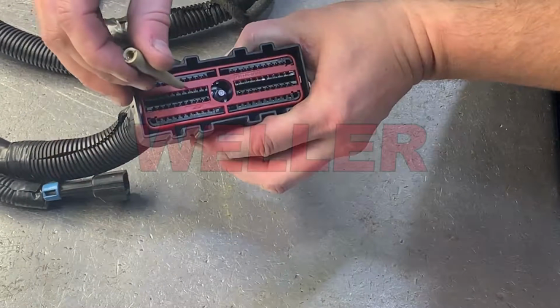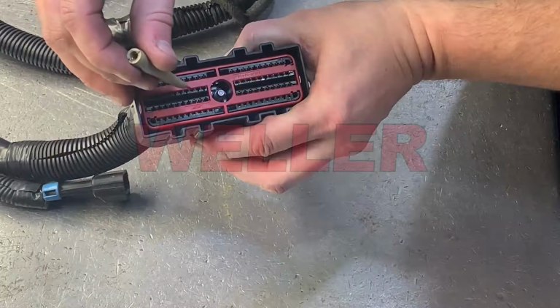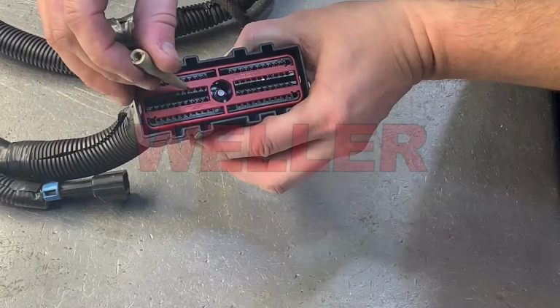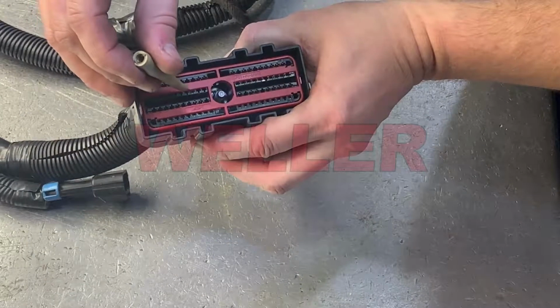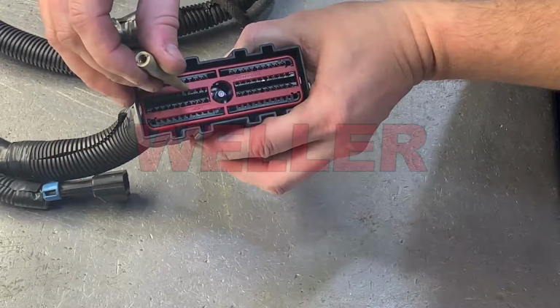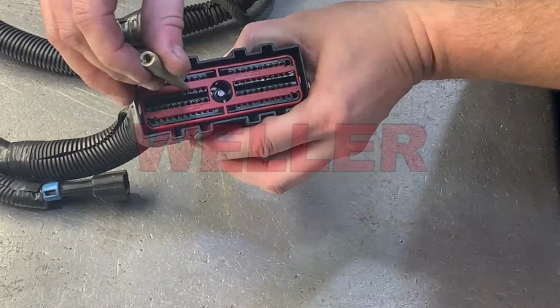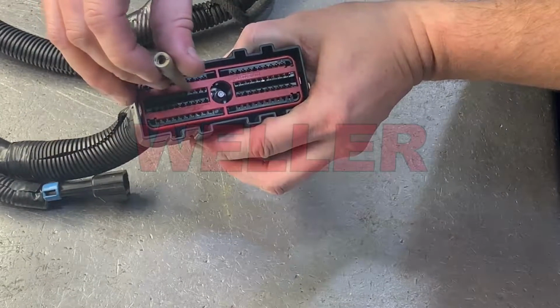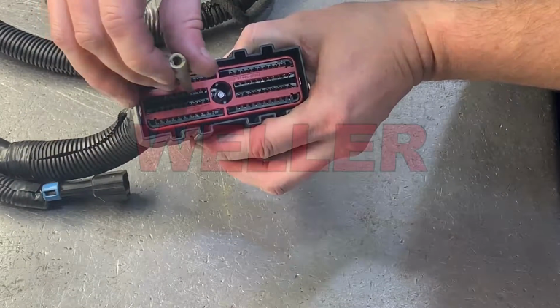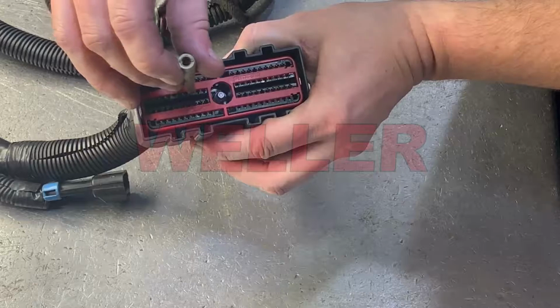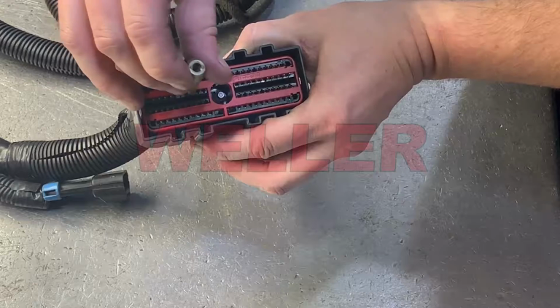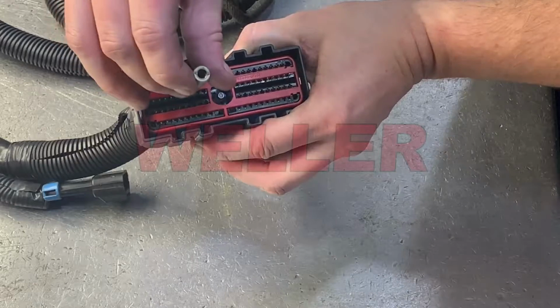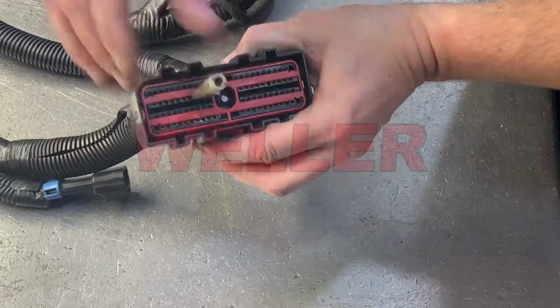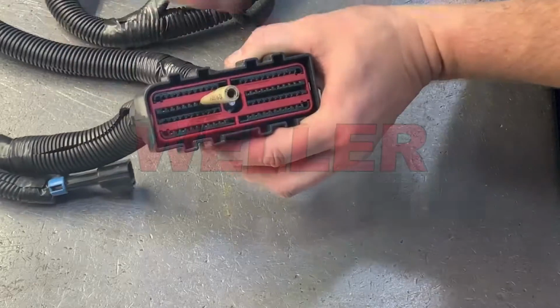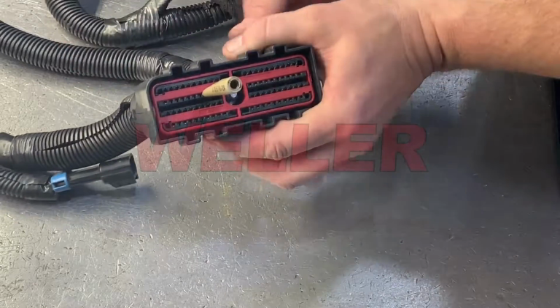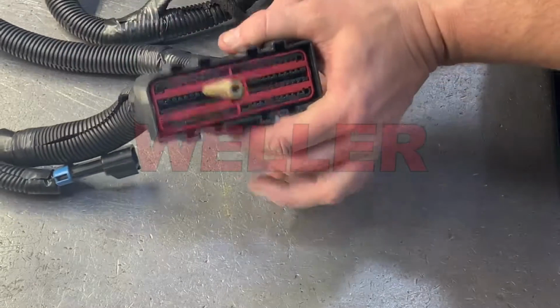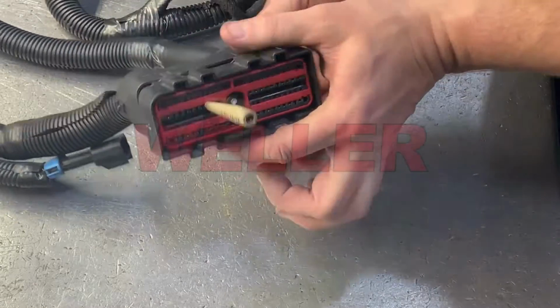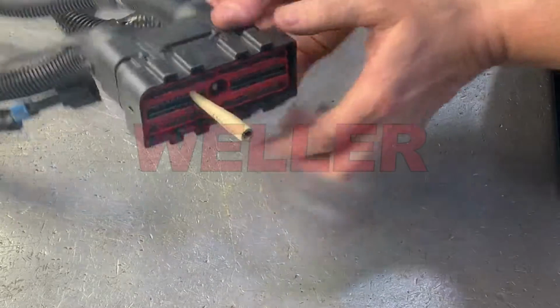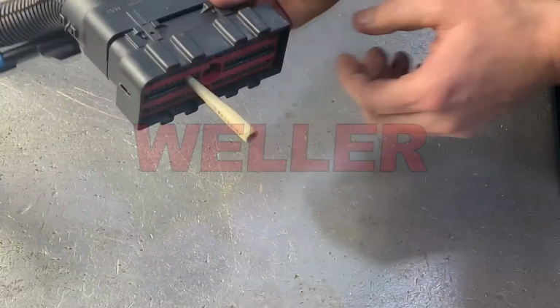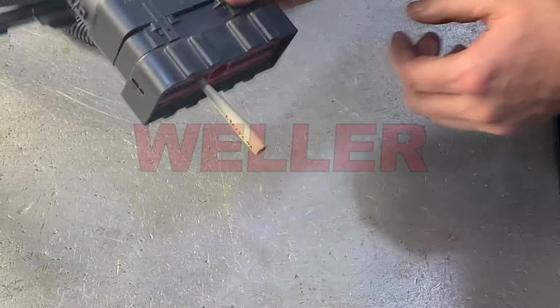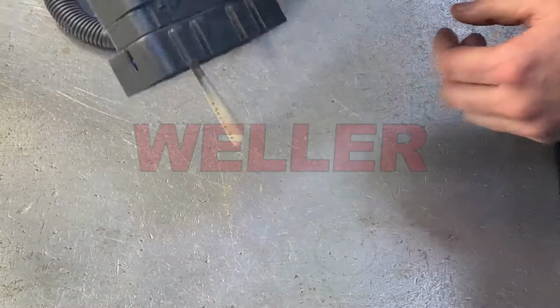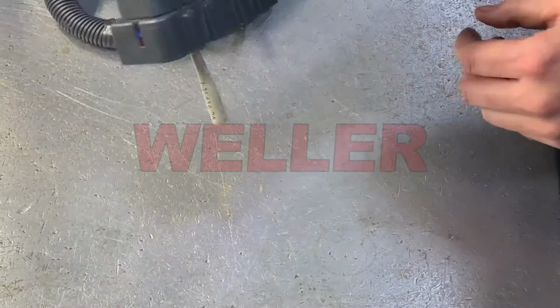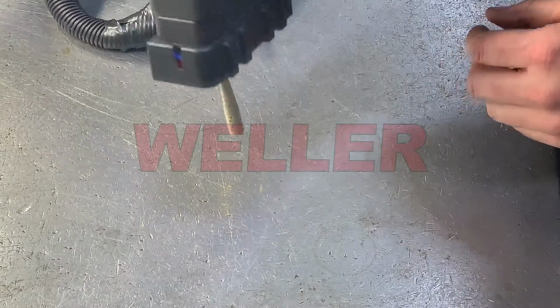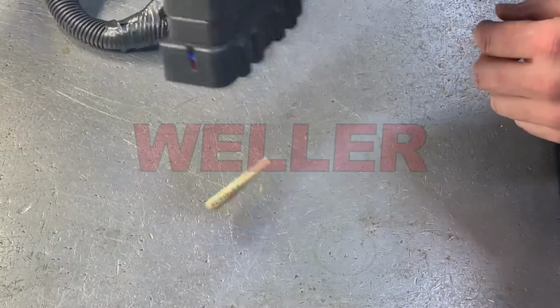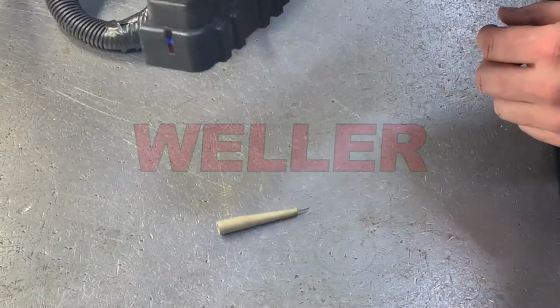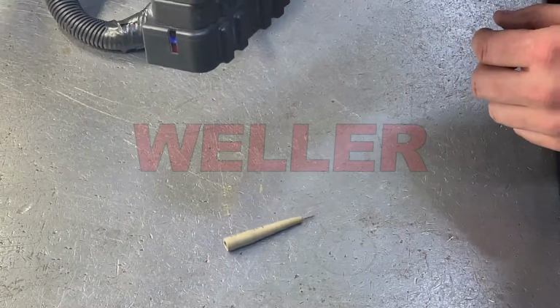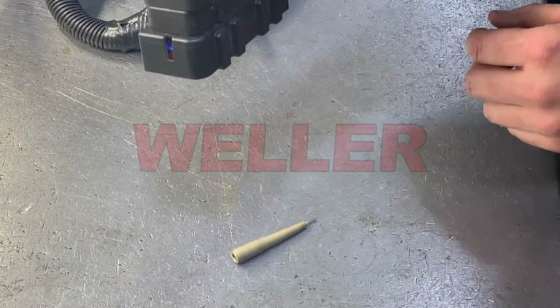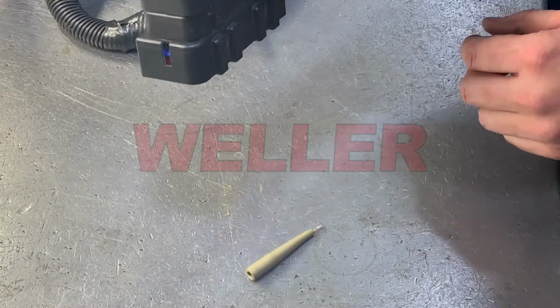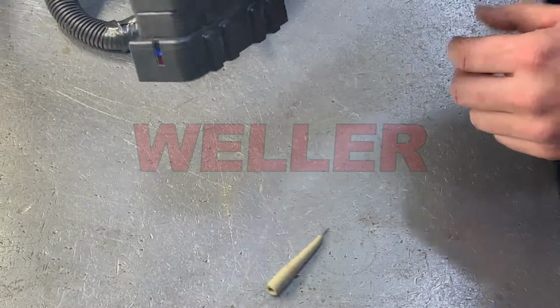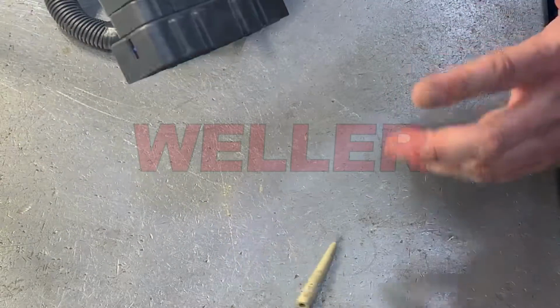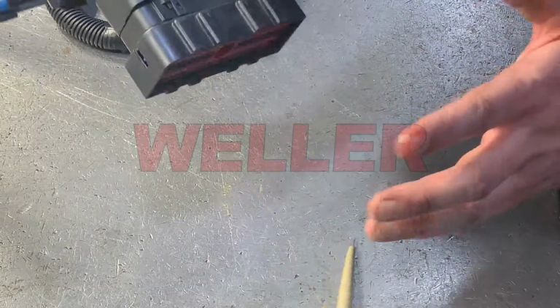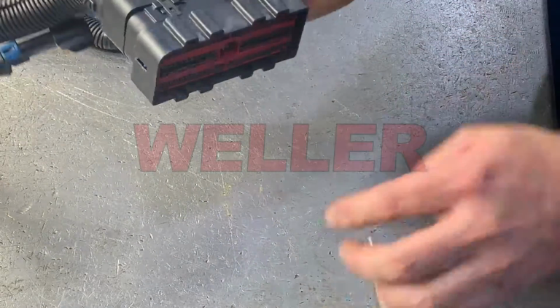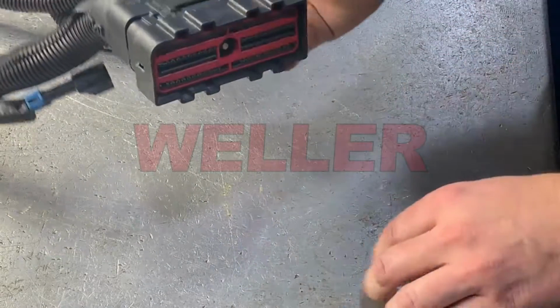If the terminal probe is inserted and falls out when the connector is turned upside down, the pin will not make good contact, causing electrical codes.